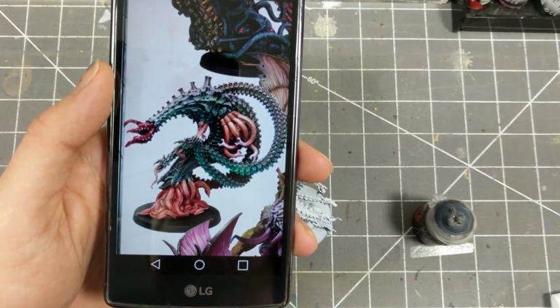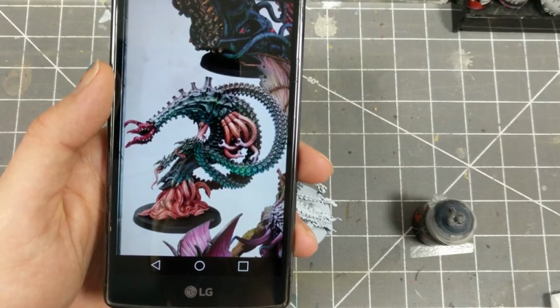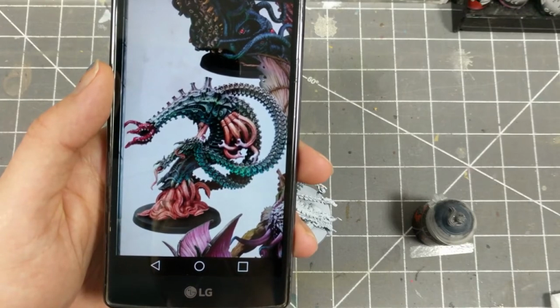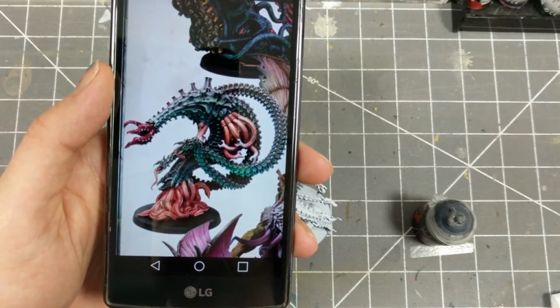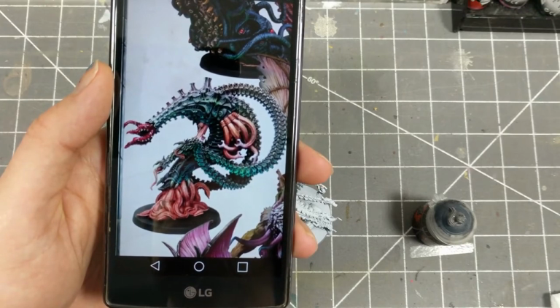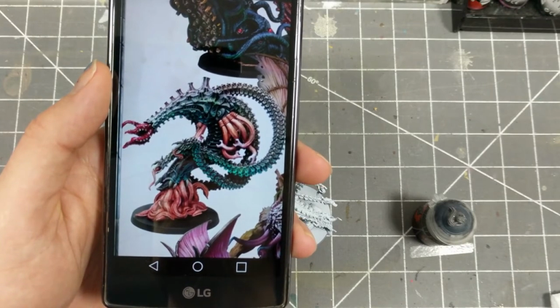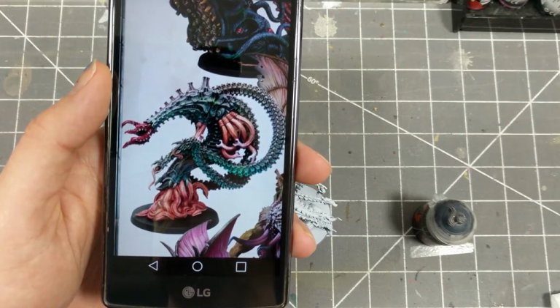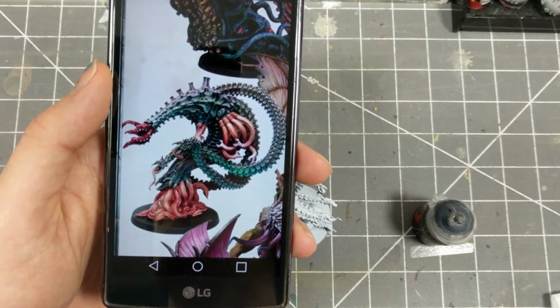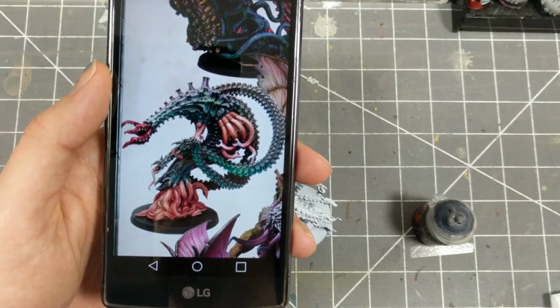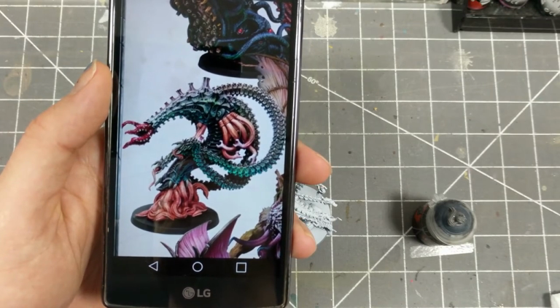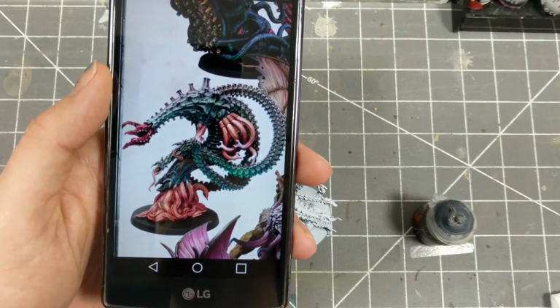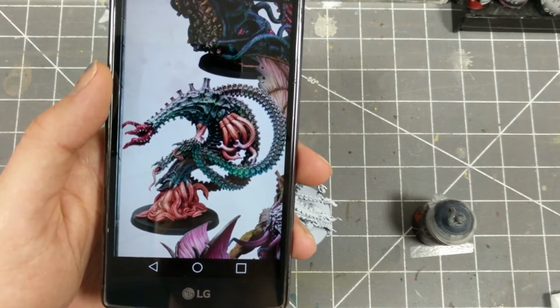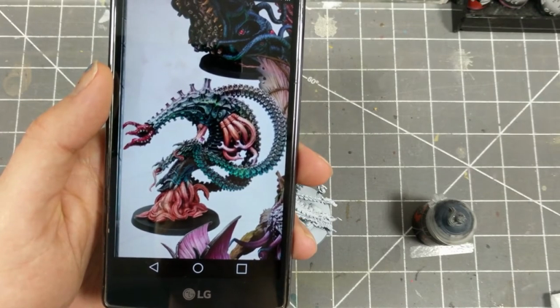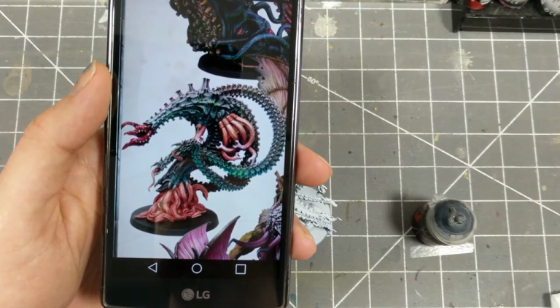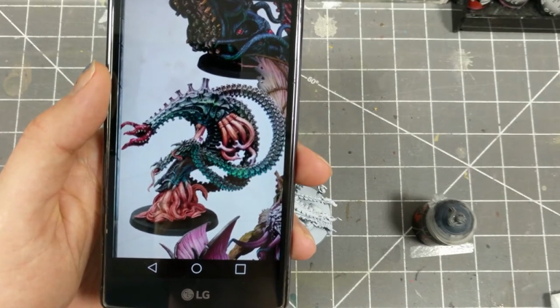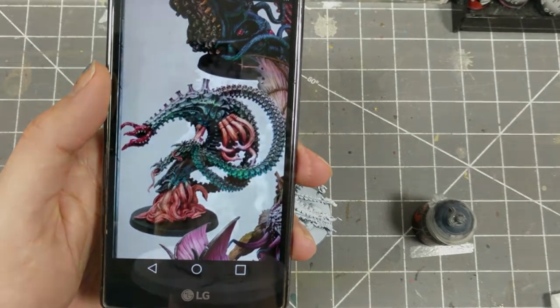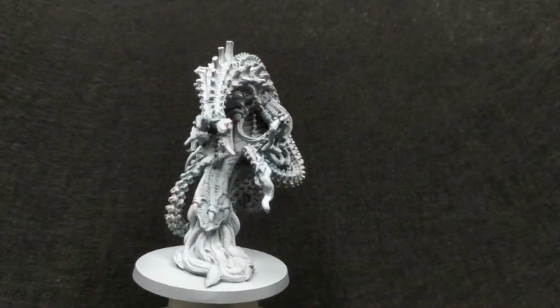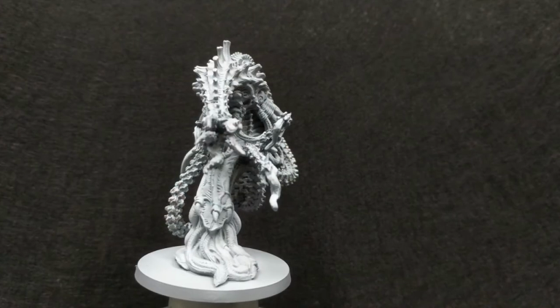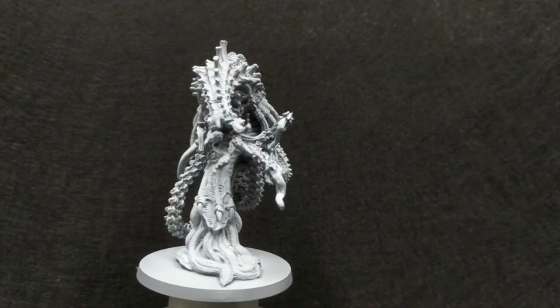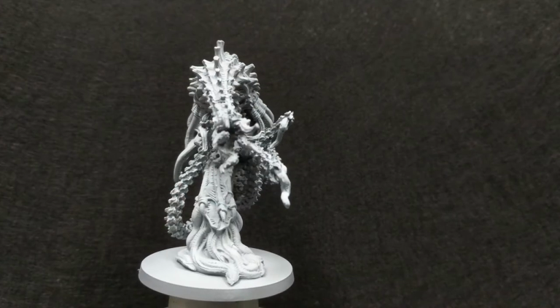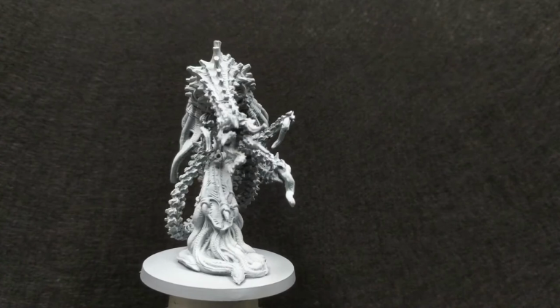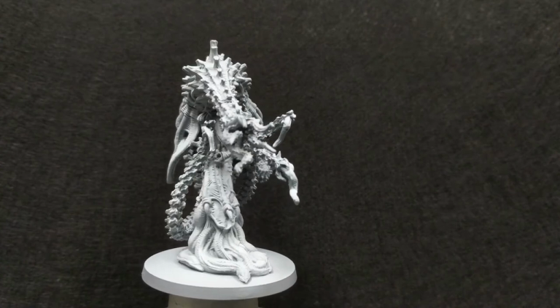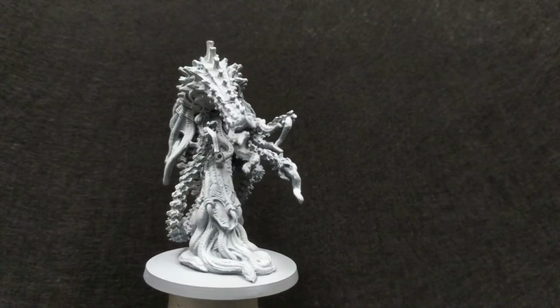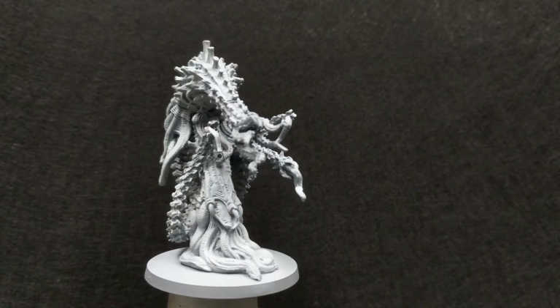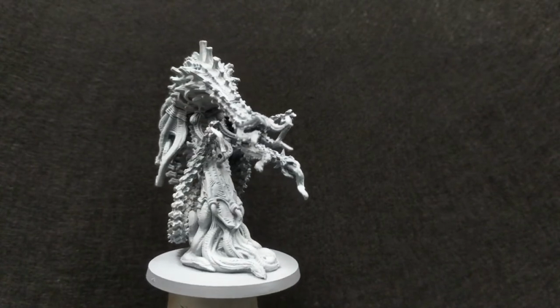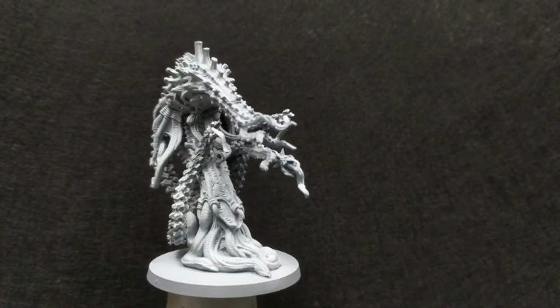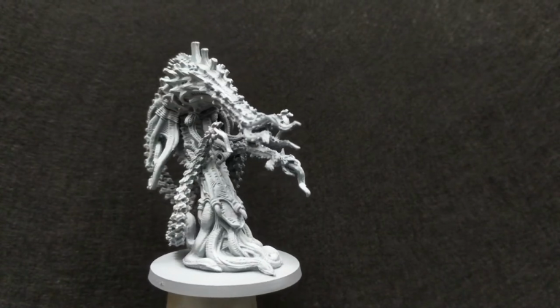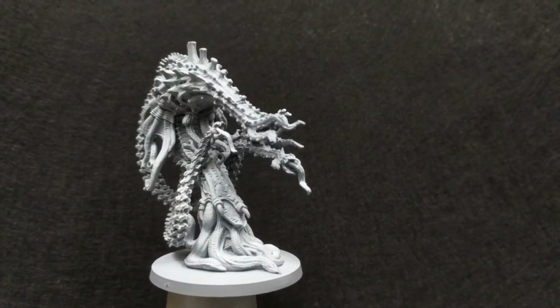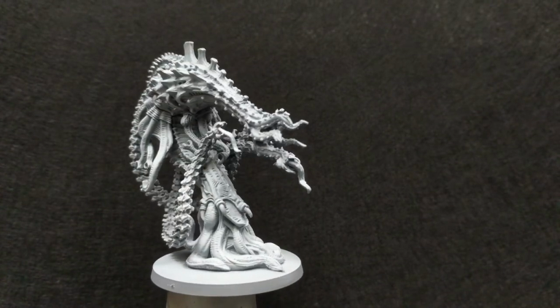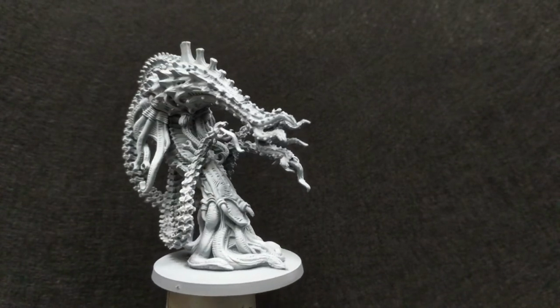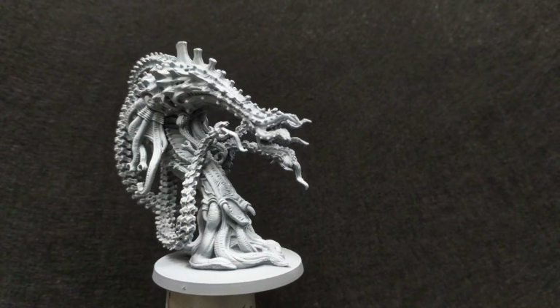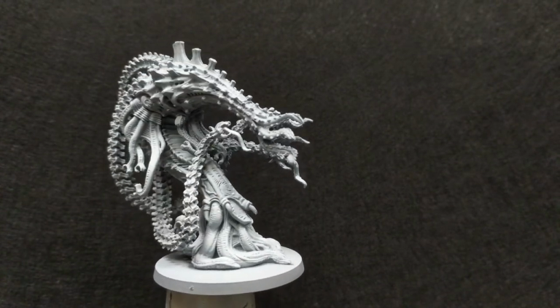What strikes me most about this paint scheme is the creature appears to be lit from below with a green light. I'll be aiming to achieve something like this effect.